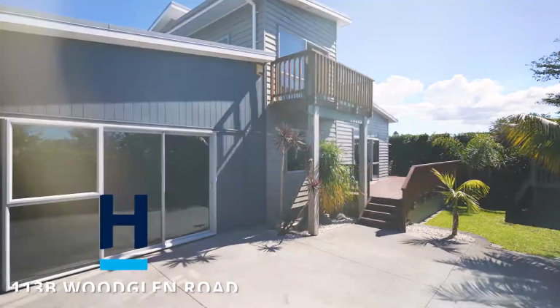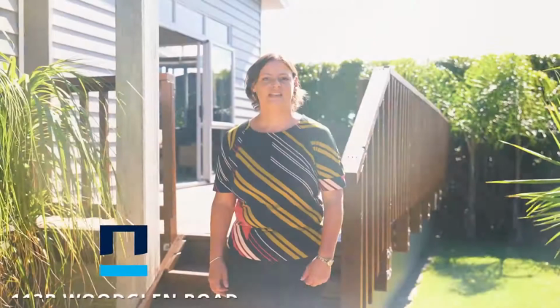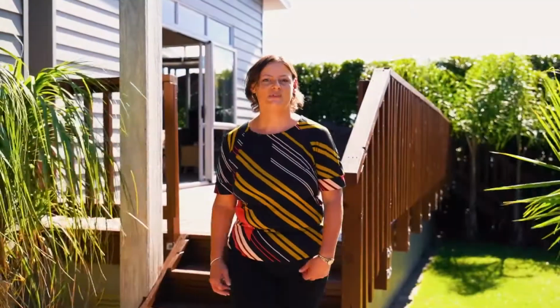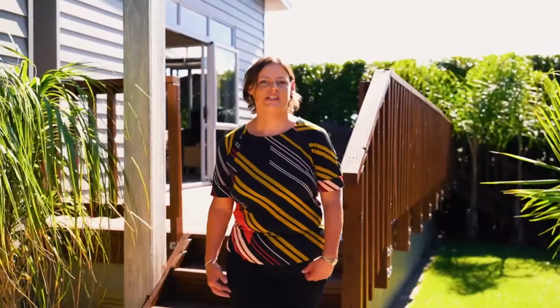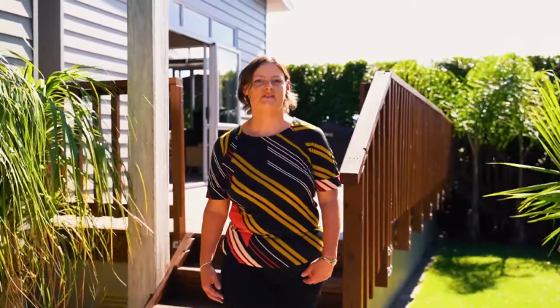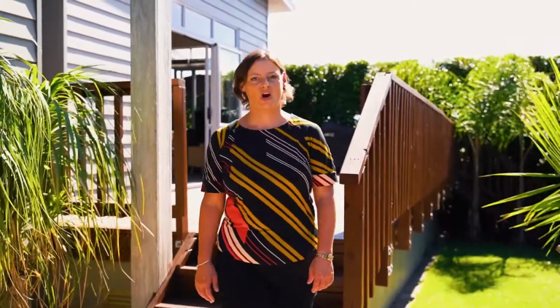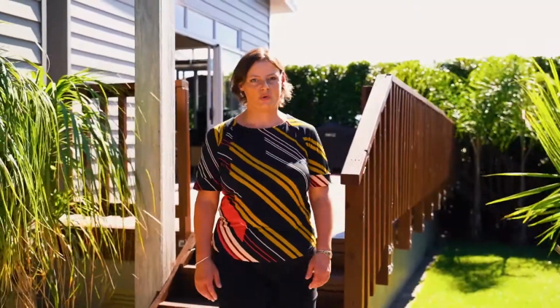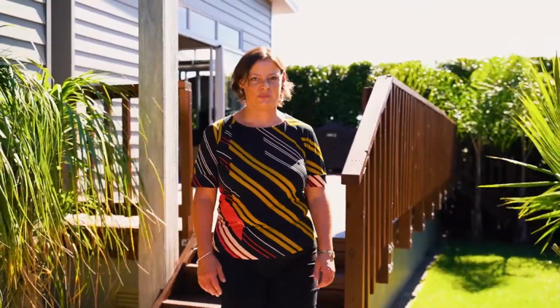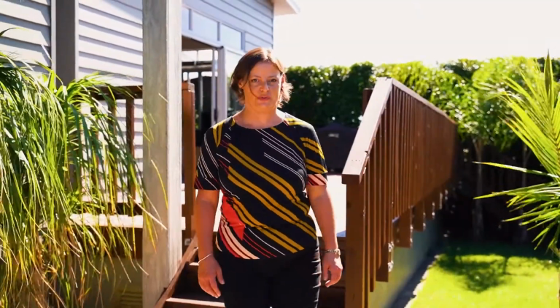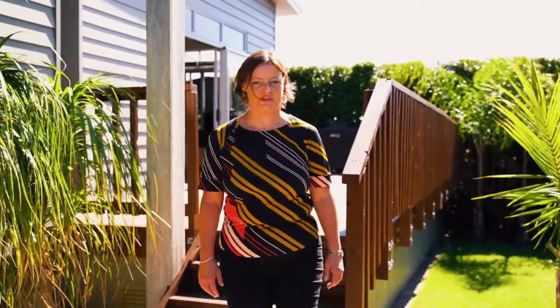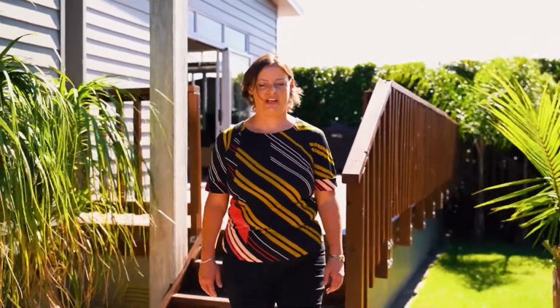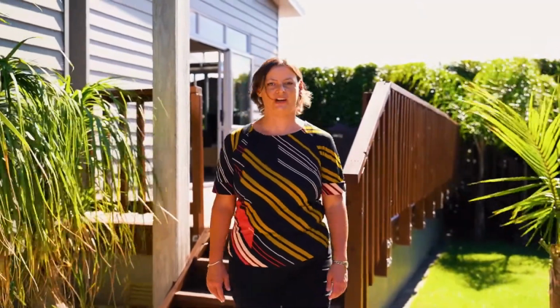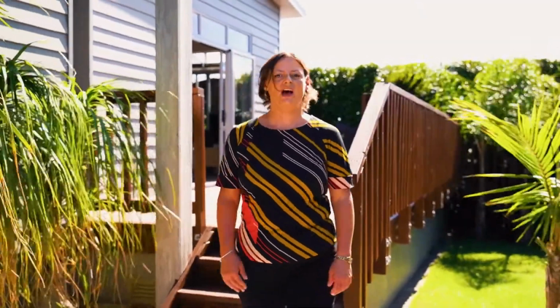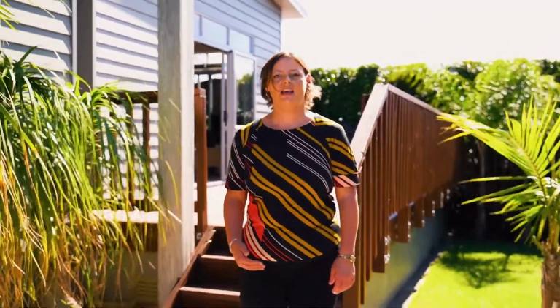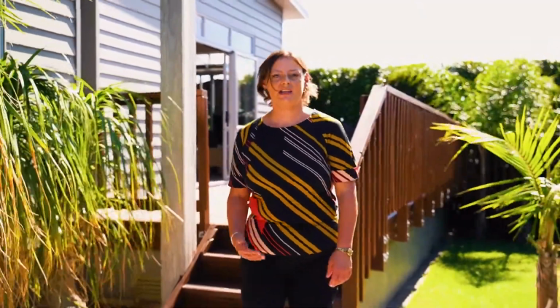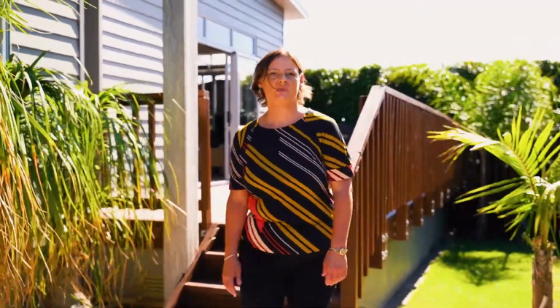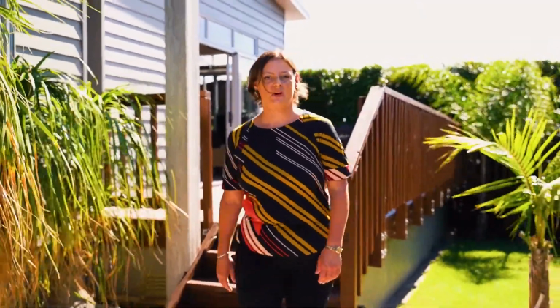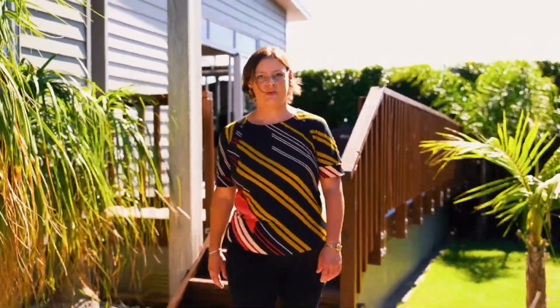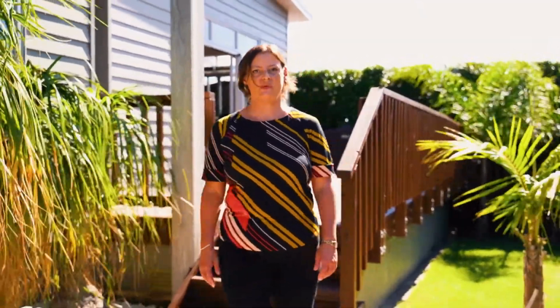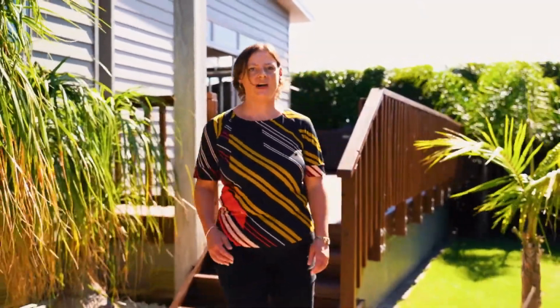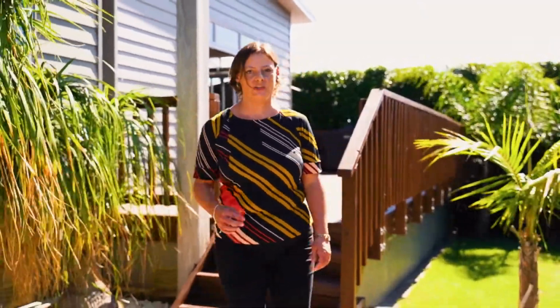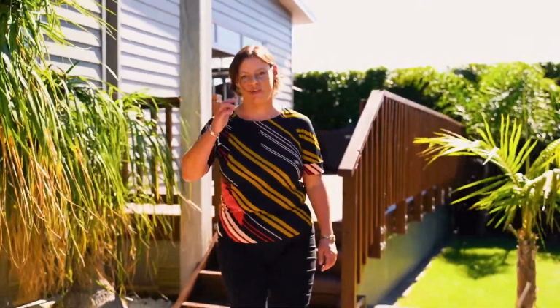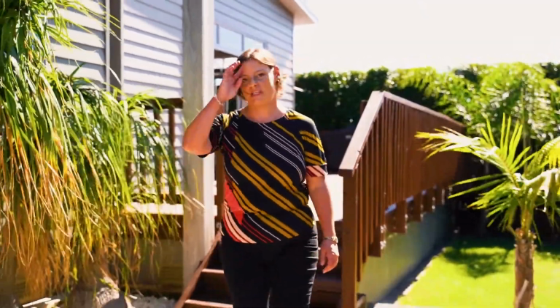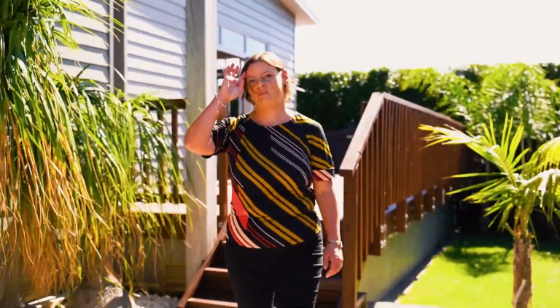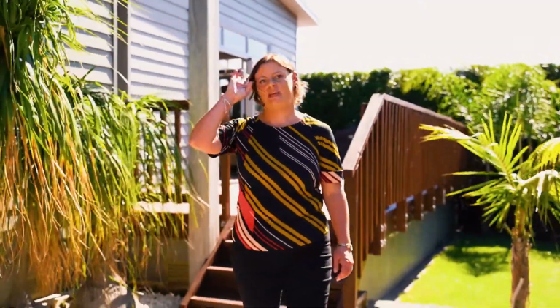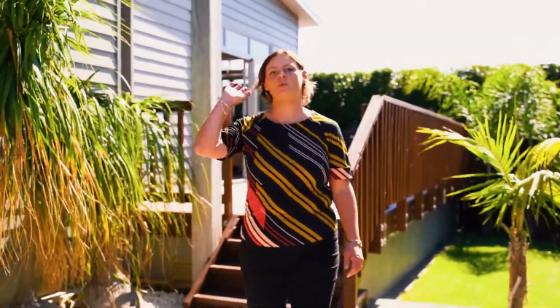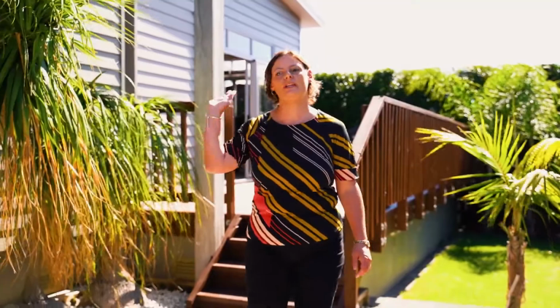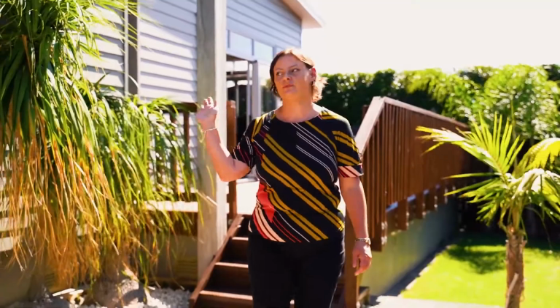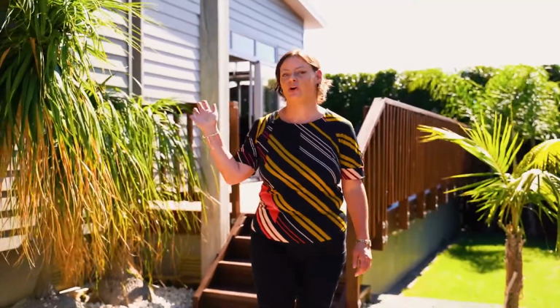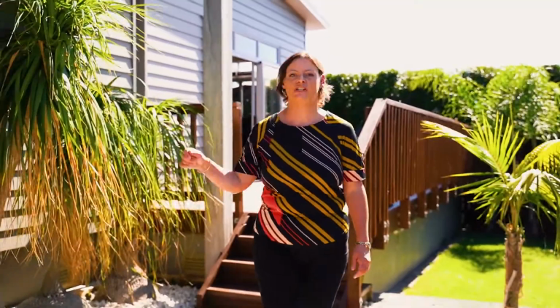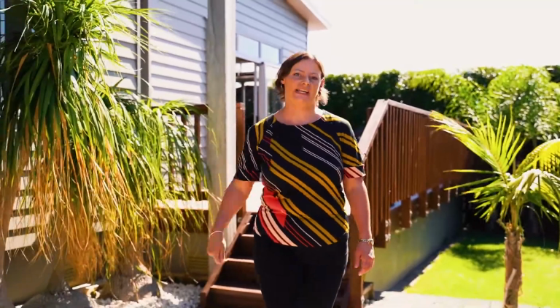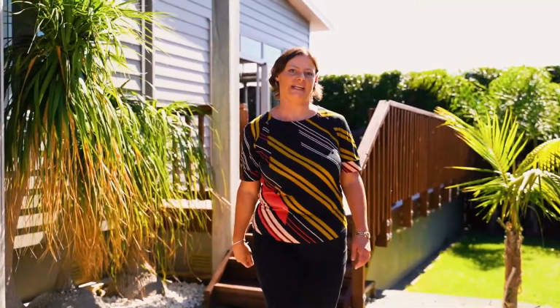It's Christina from Harcourts Bluefern here. I'd like to welcome you to 113B Wood Glen Road, Glen Eden.